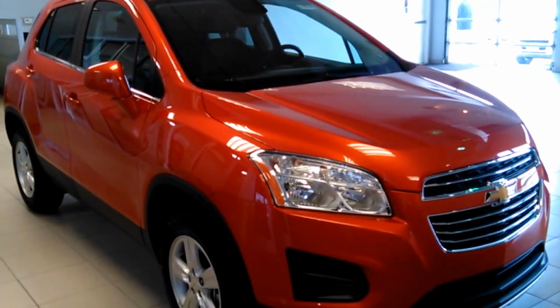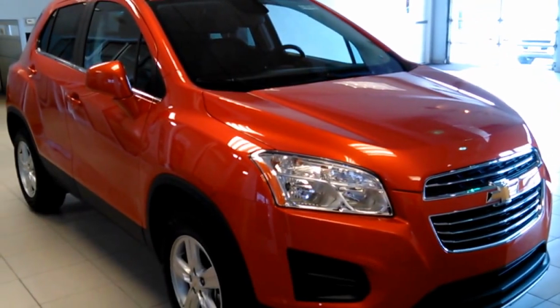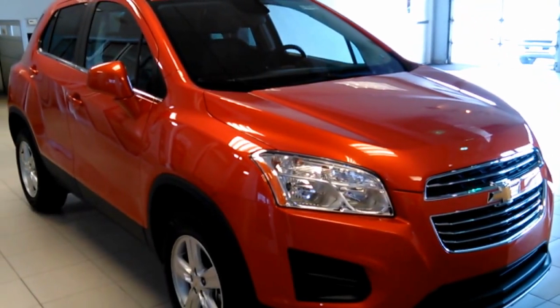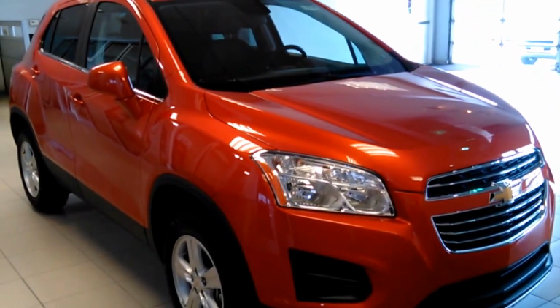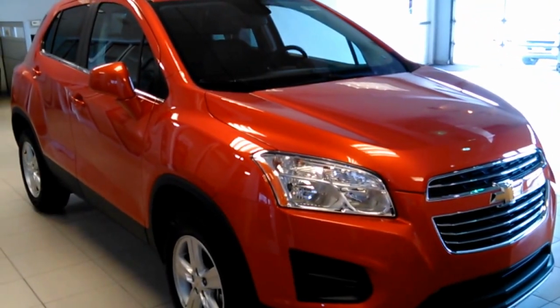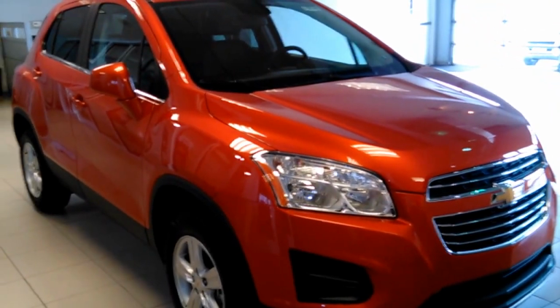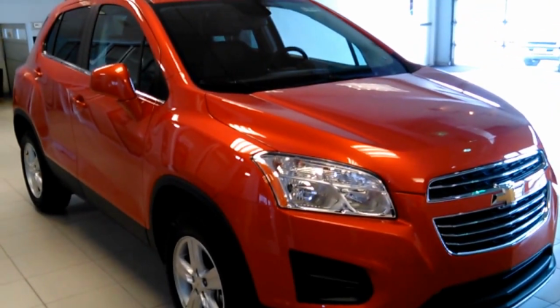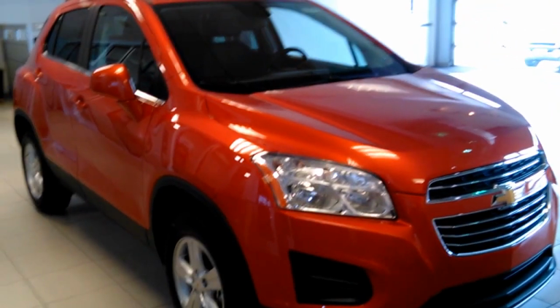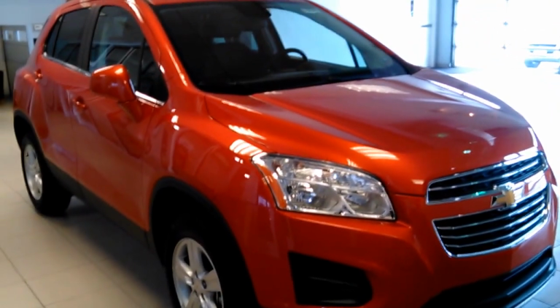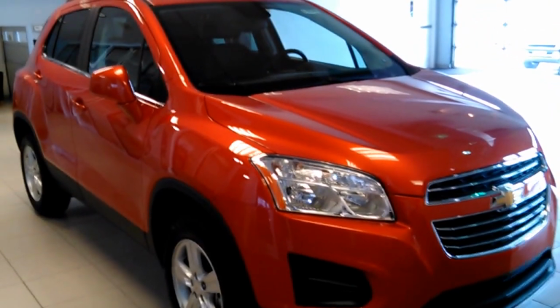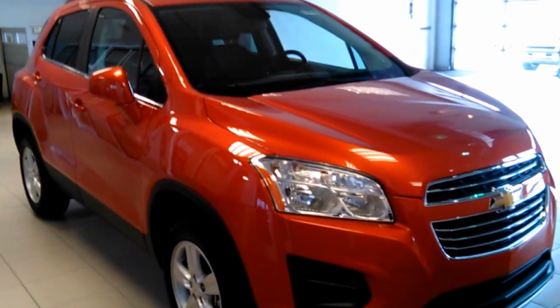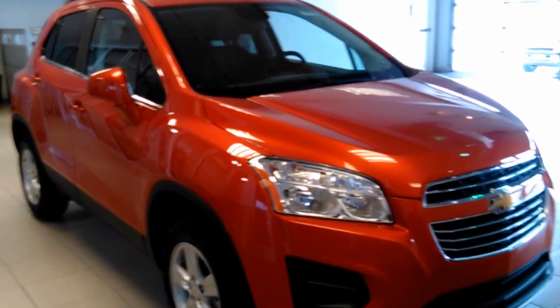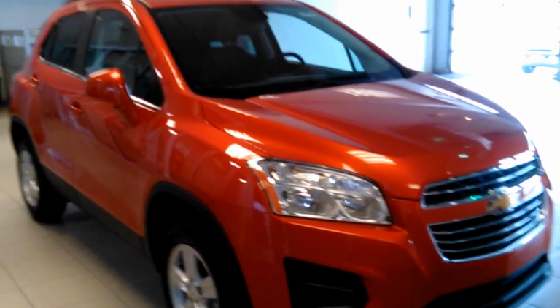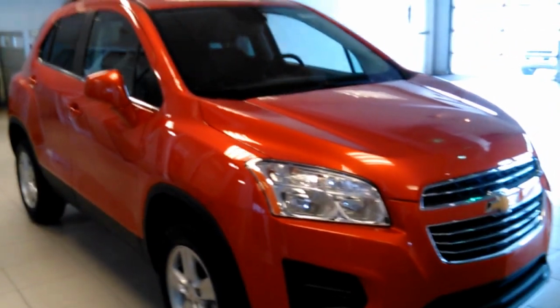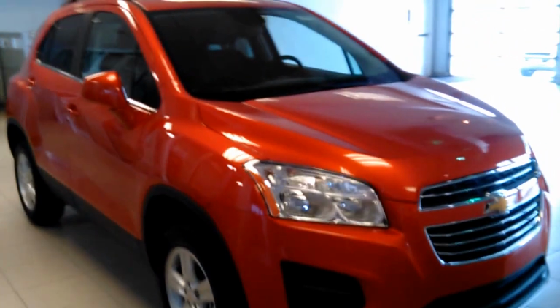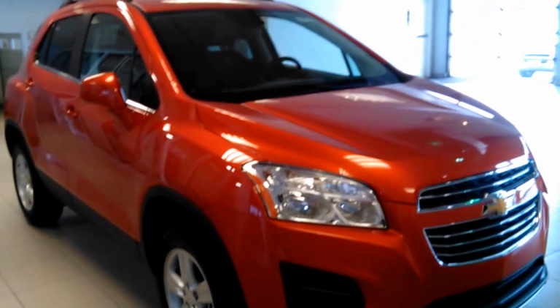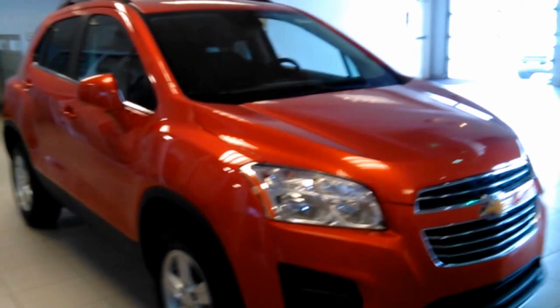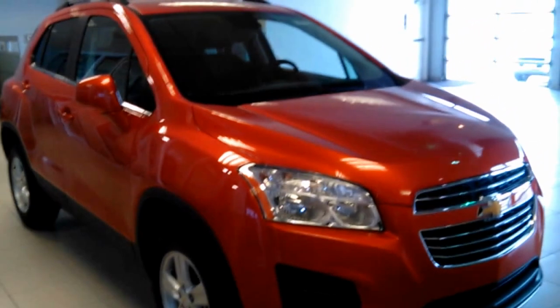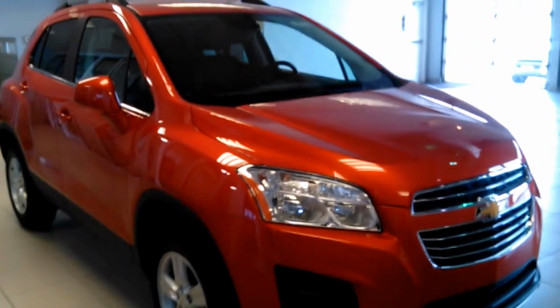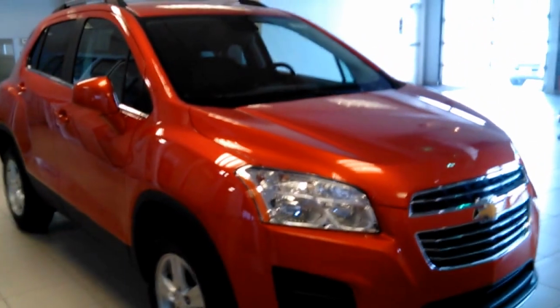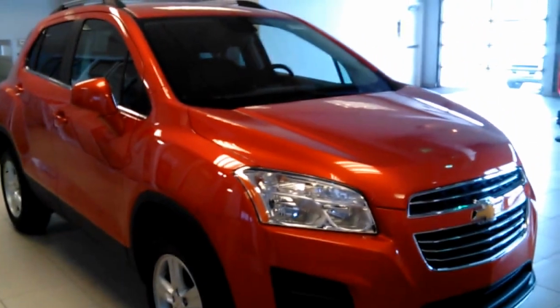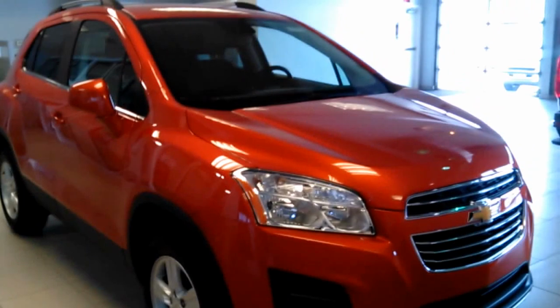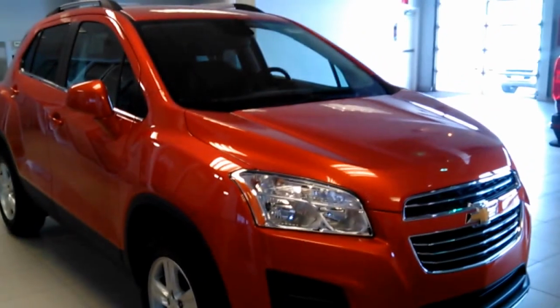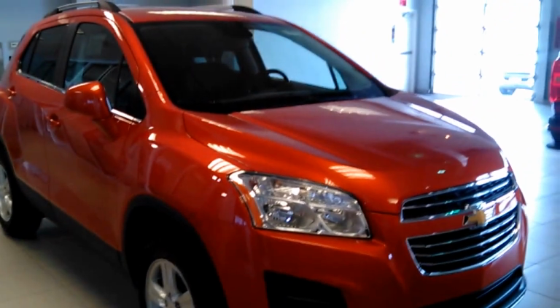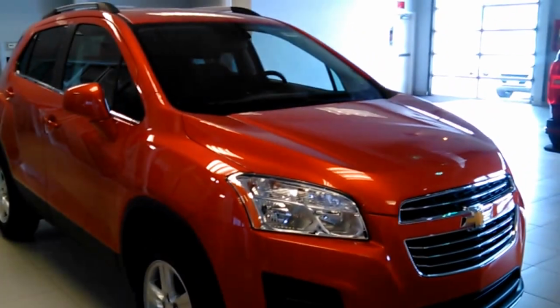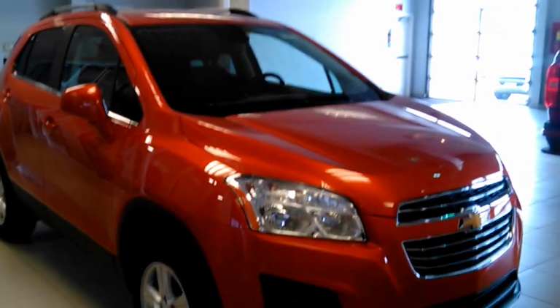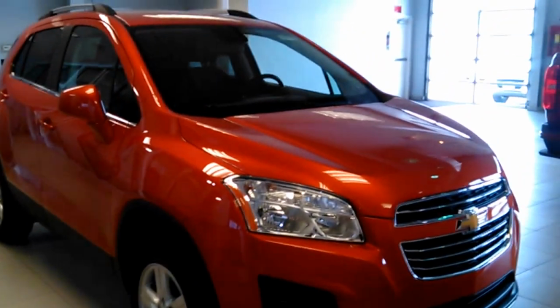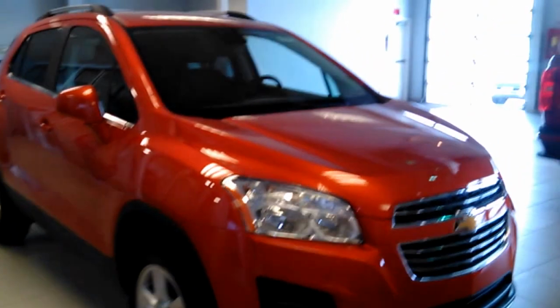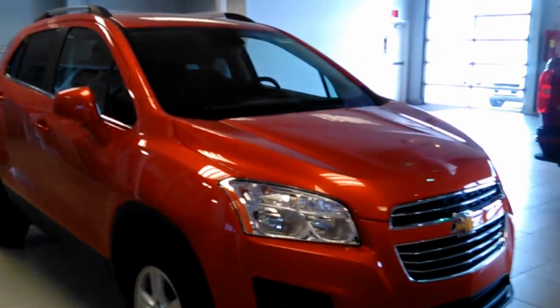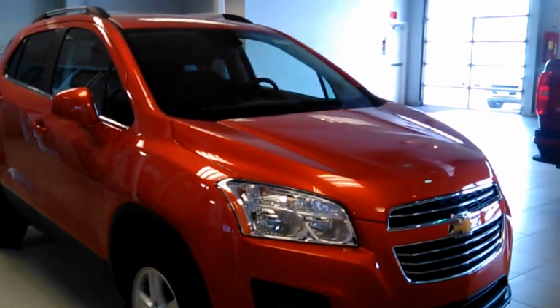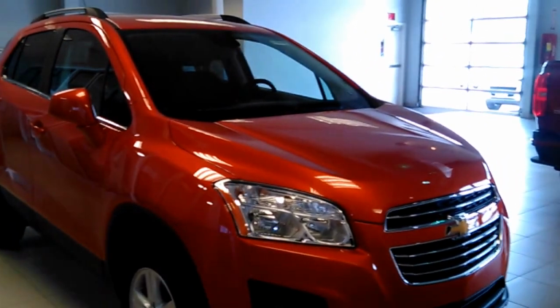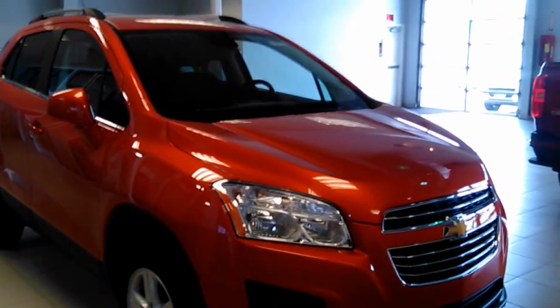Hello, this is John of Kenny Ross Chevrolet Cadillac. This is just a quick YouTube video of the Trax I have in the showroom.